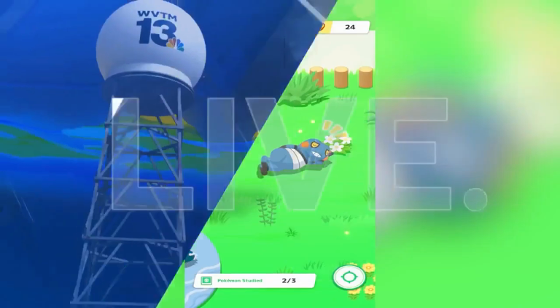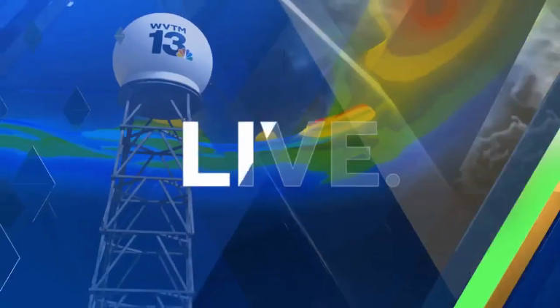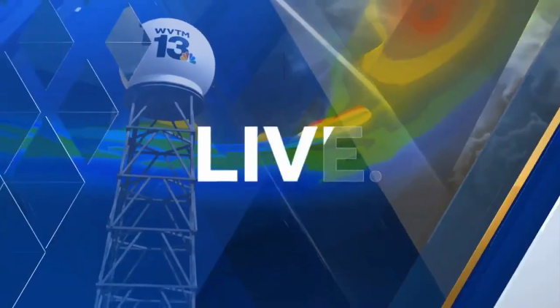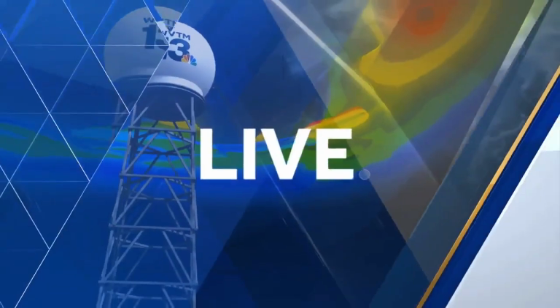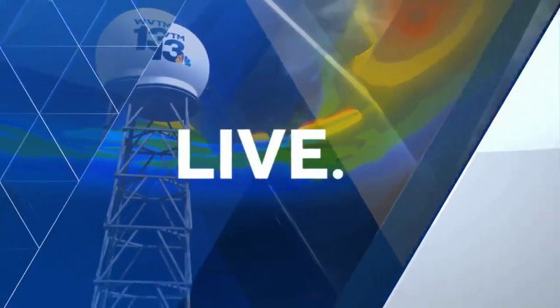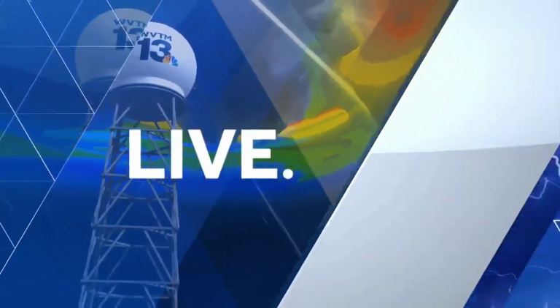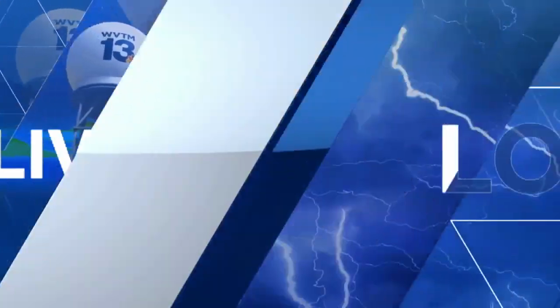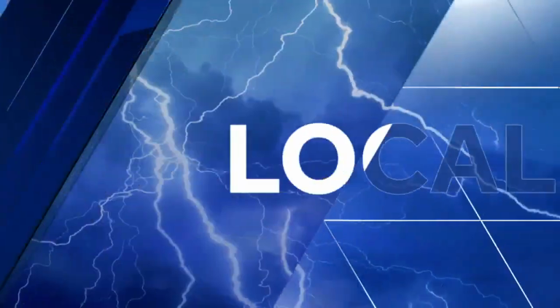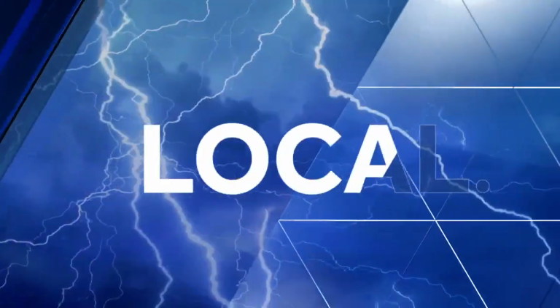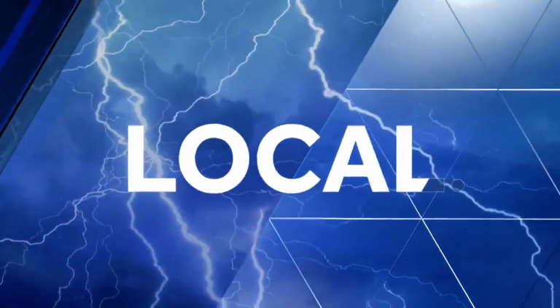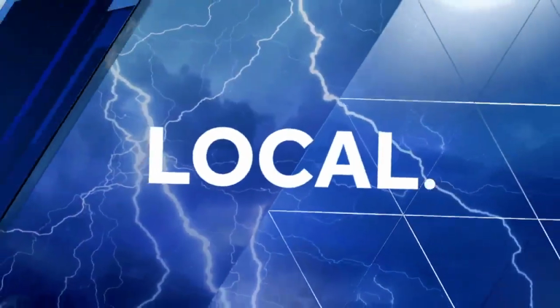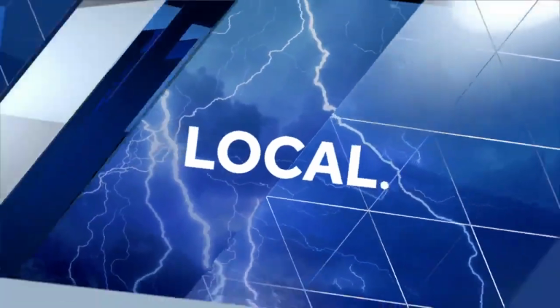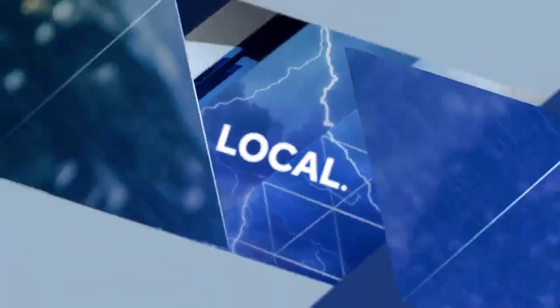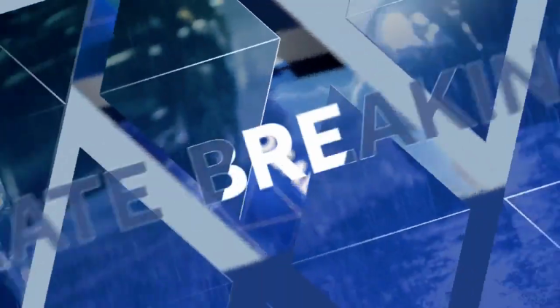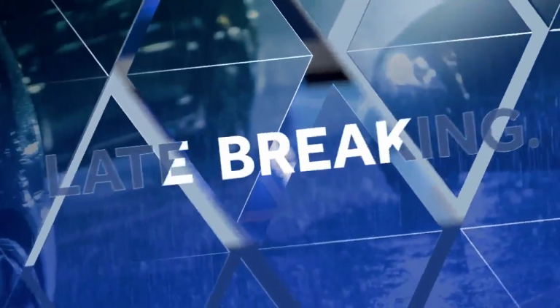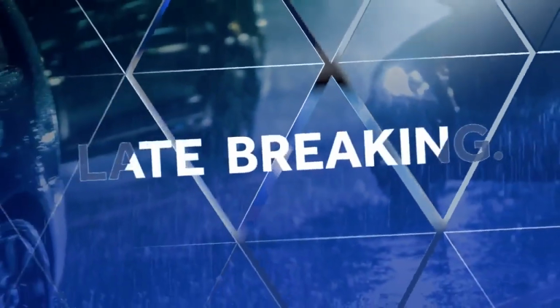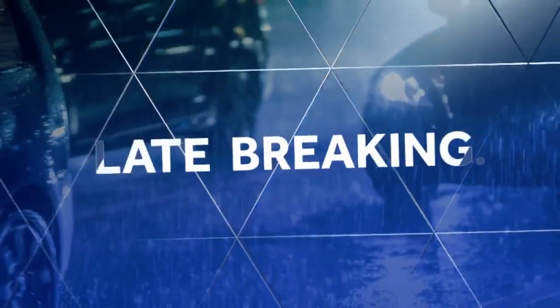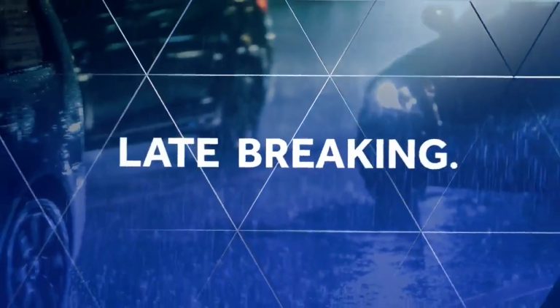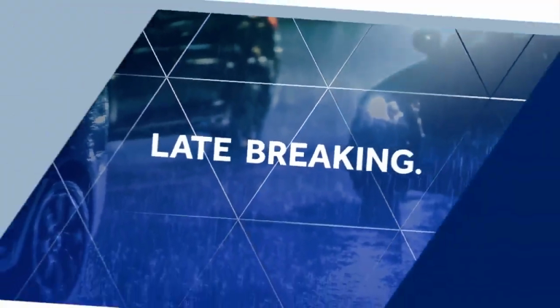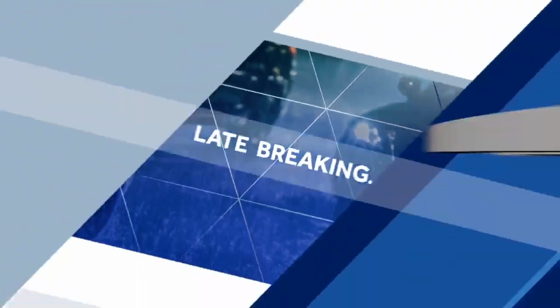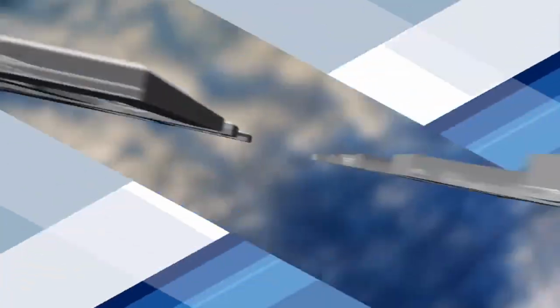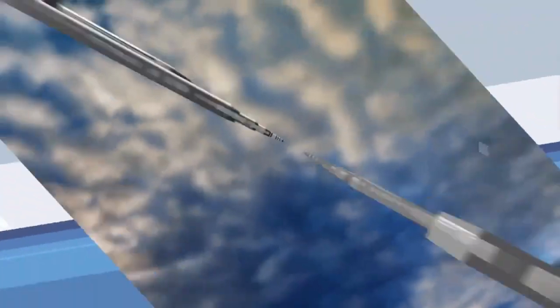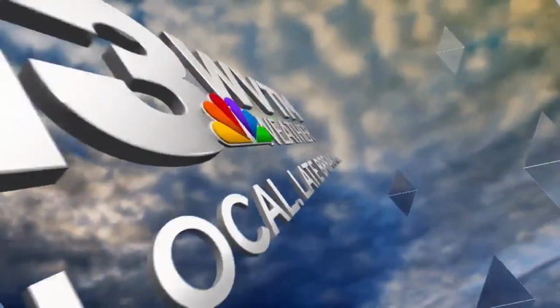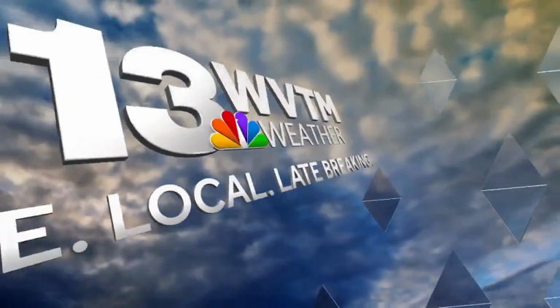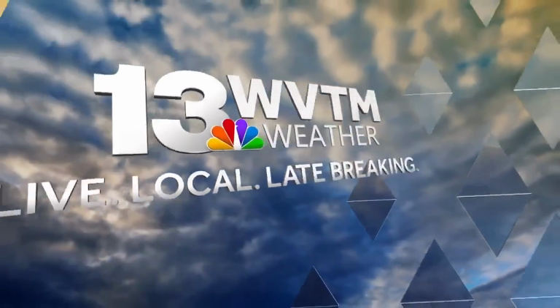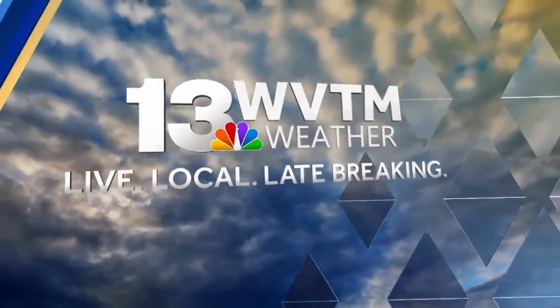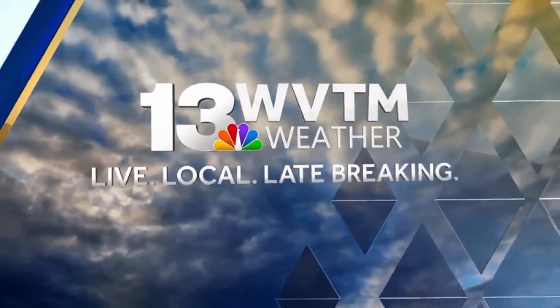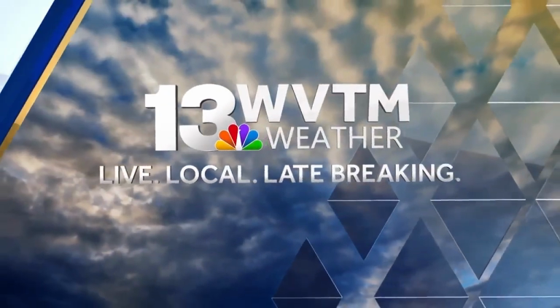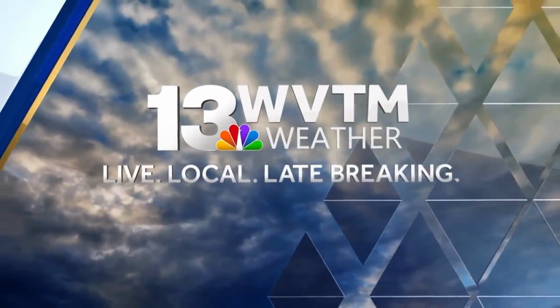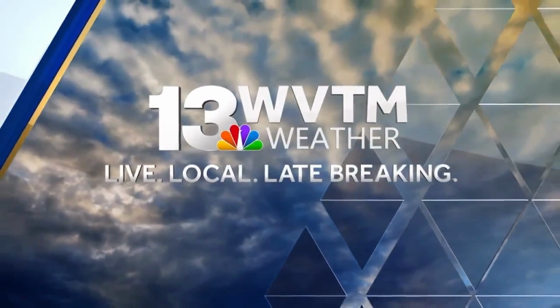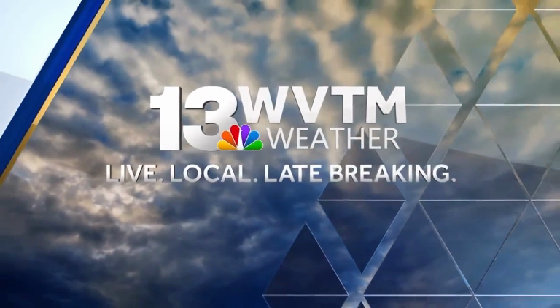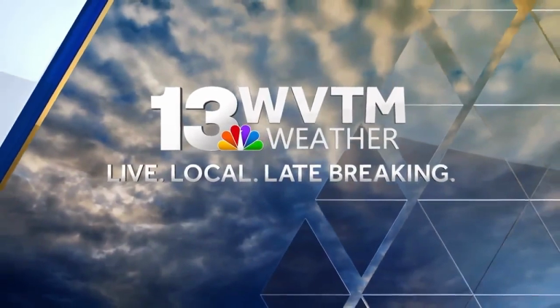Exclusive live radar tracking storms so you'll know first. This is WVTM 13 weather.